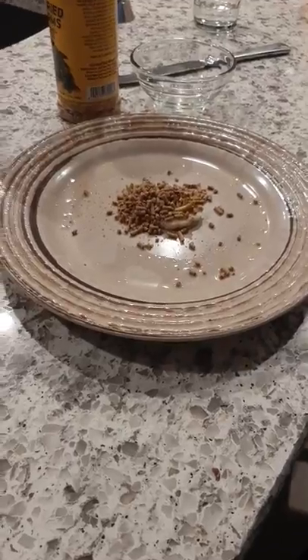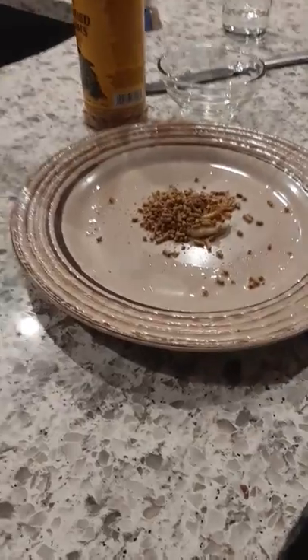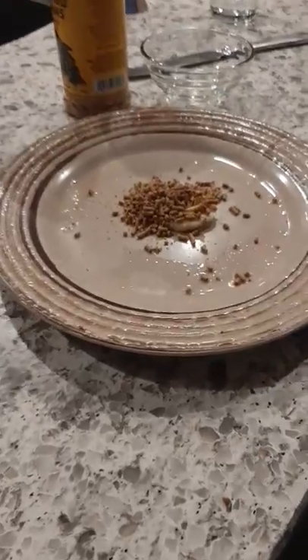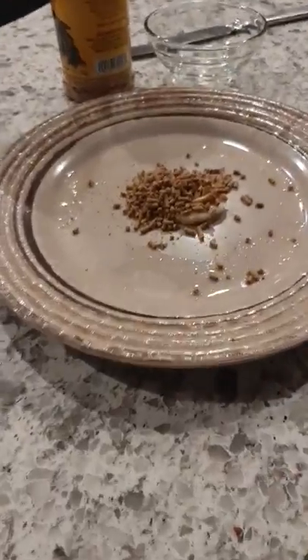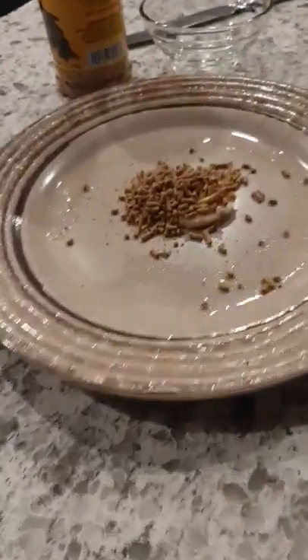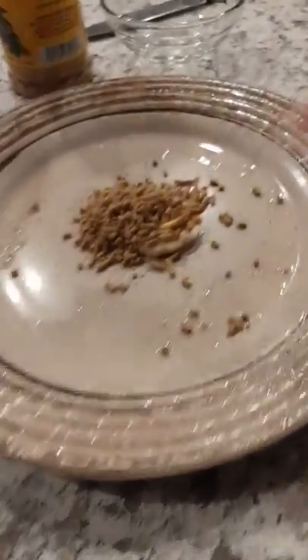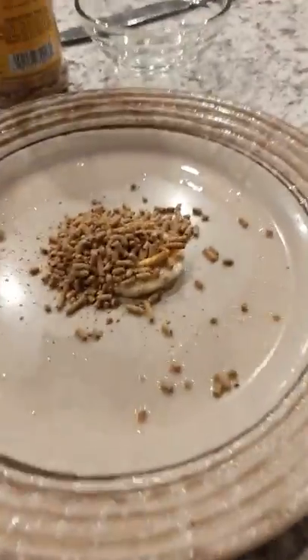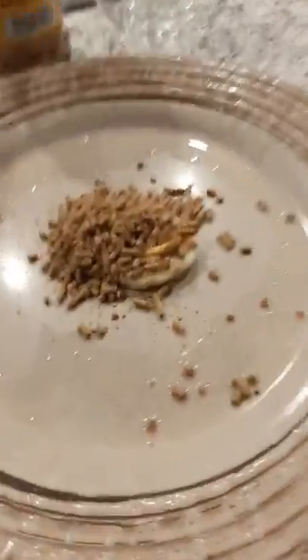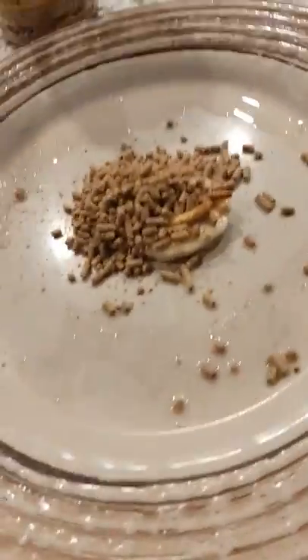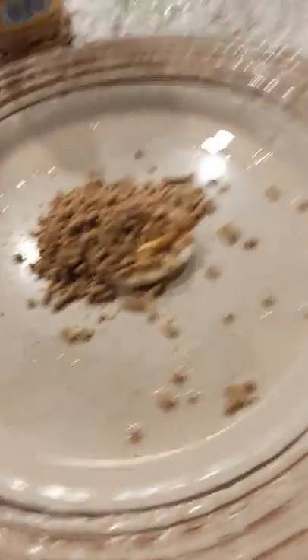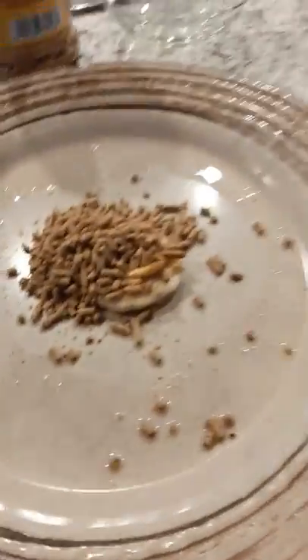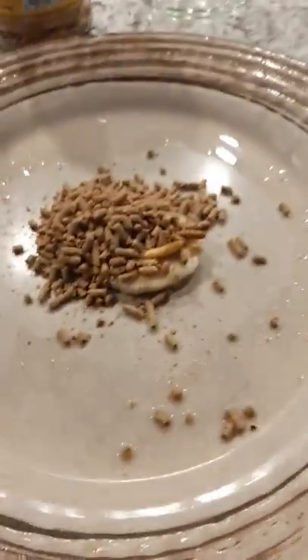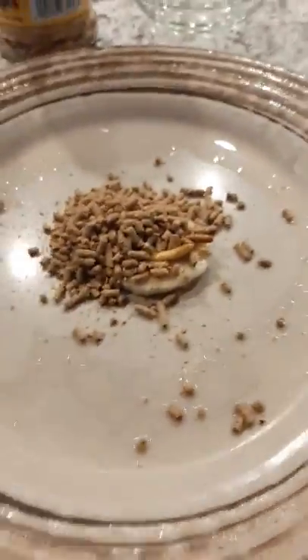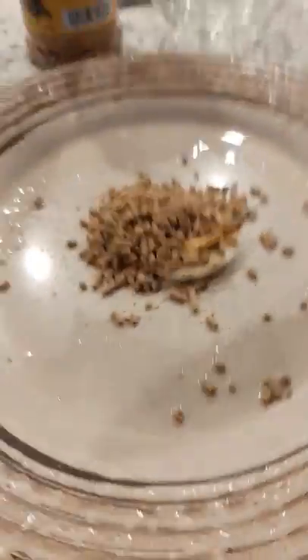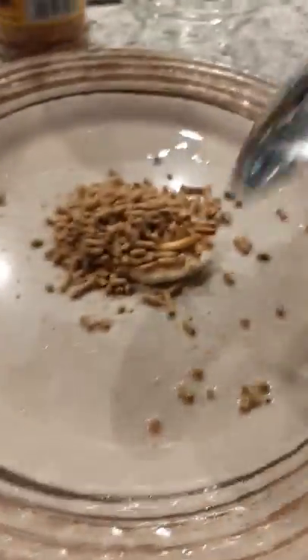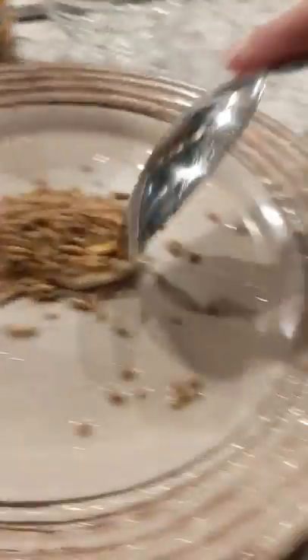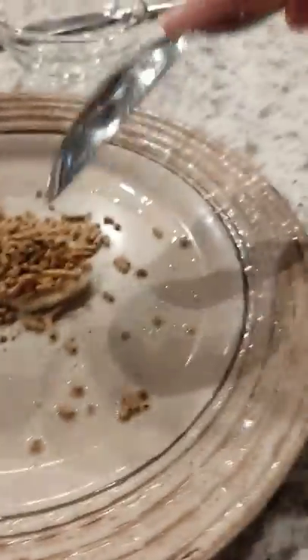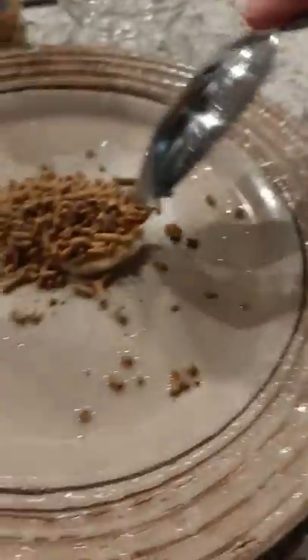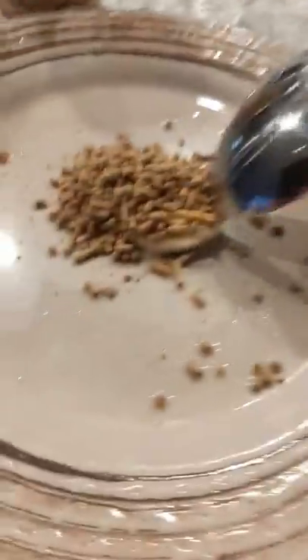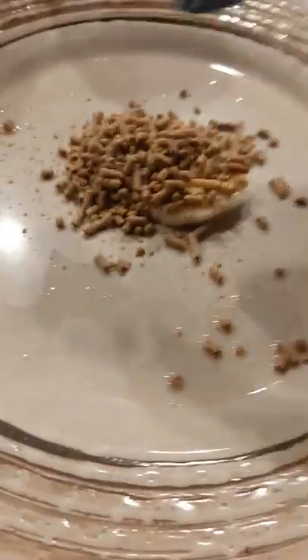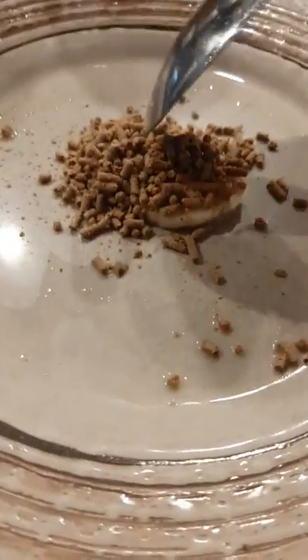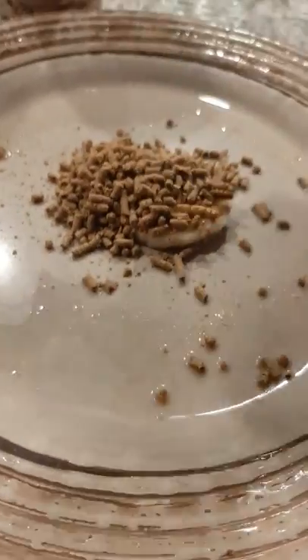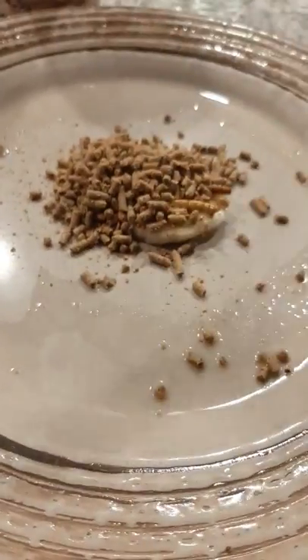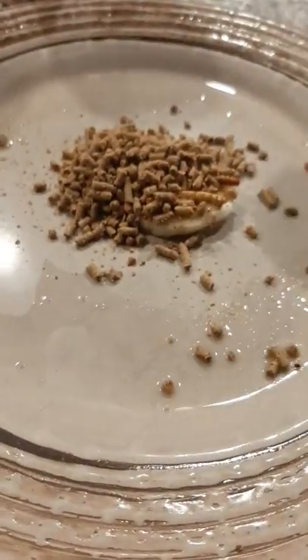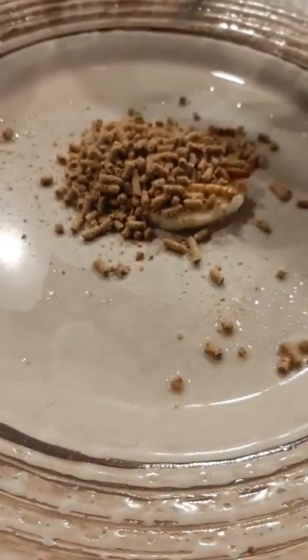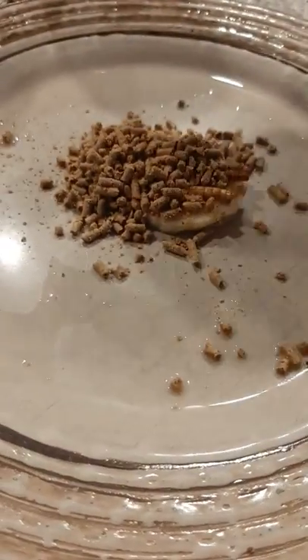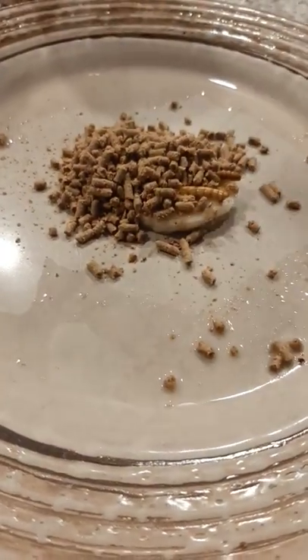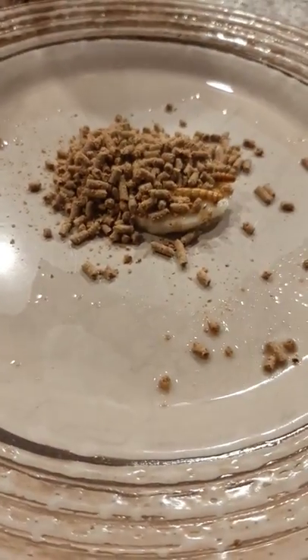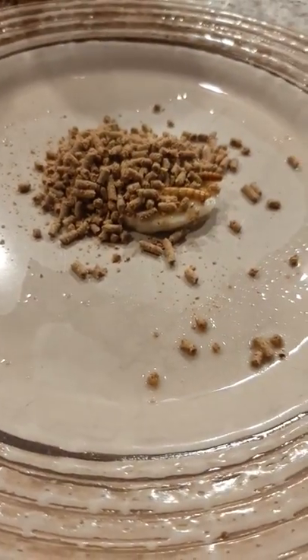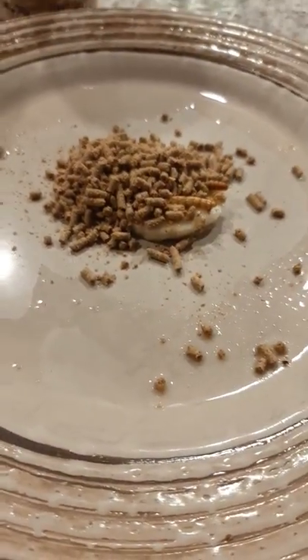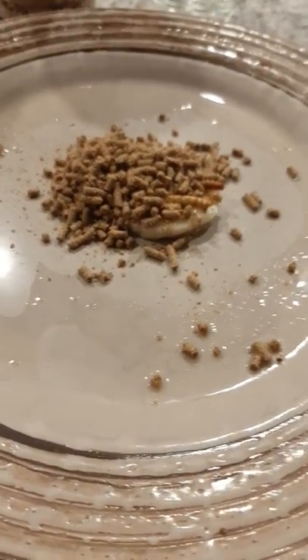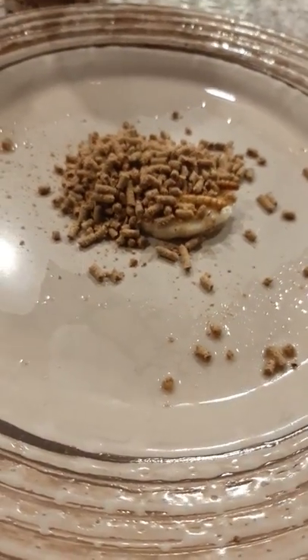So you are going to want to mash this all up with a spoon. There's a mealworm, a banana, and some food, and just add a little bit of water.